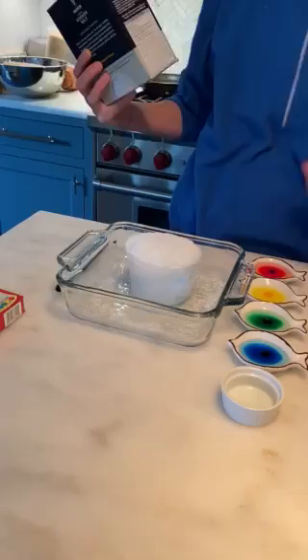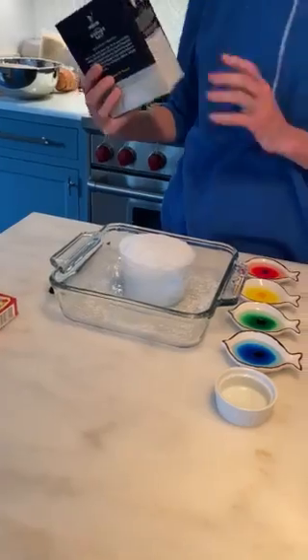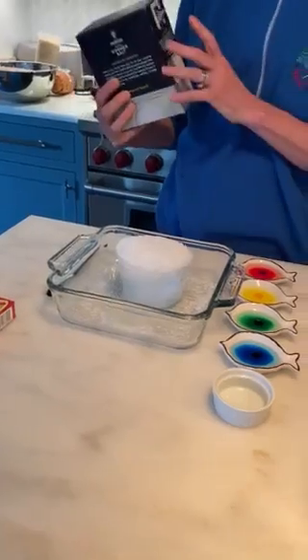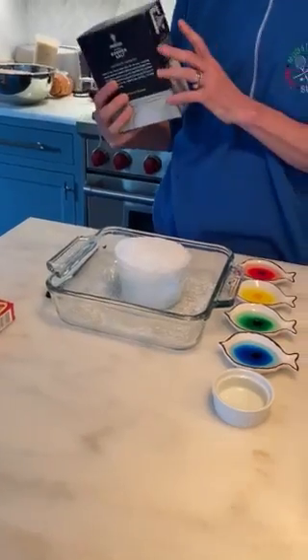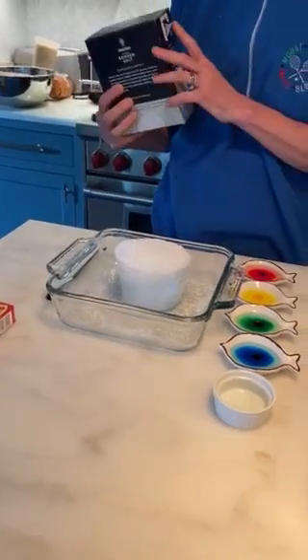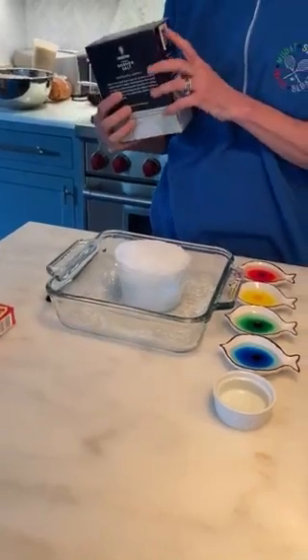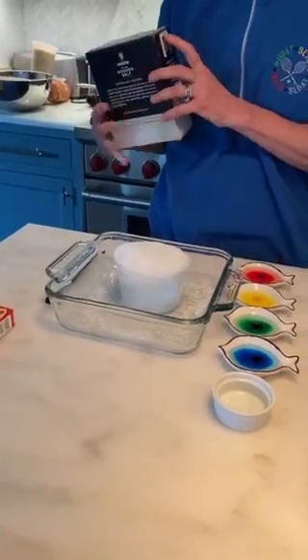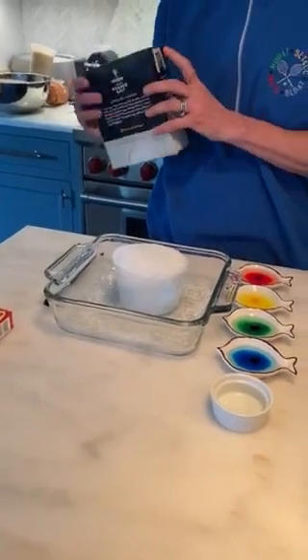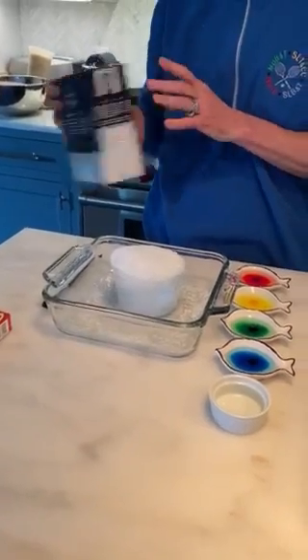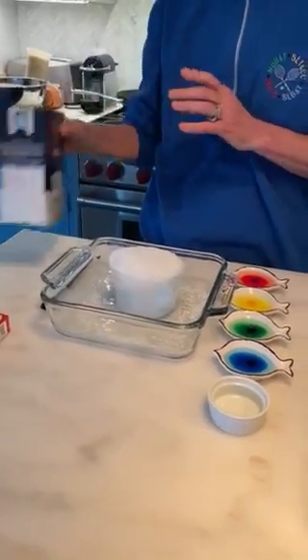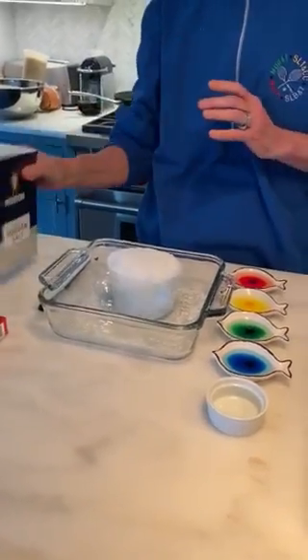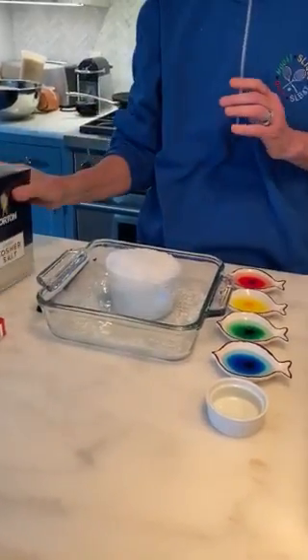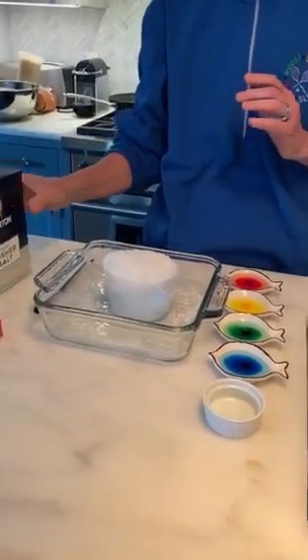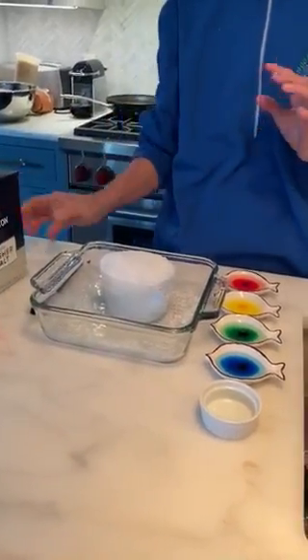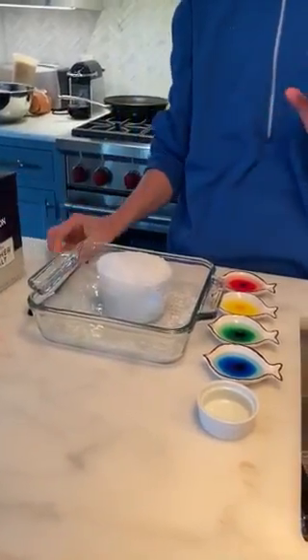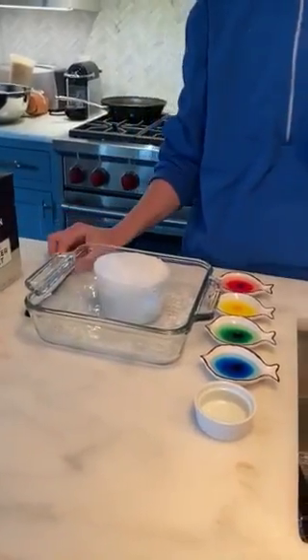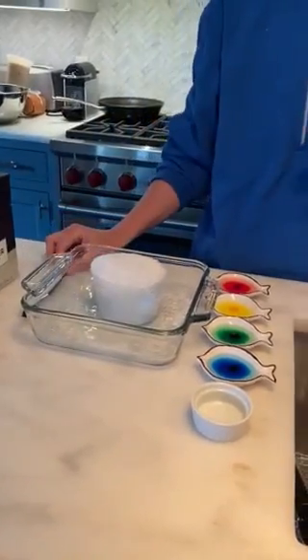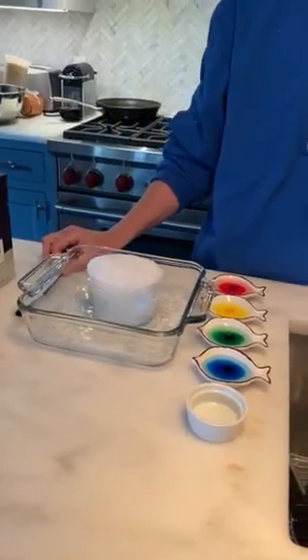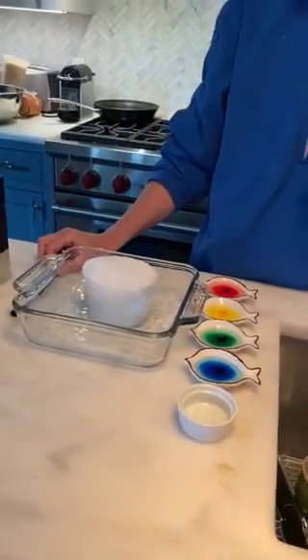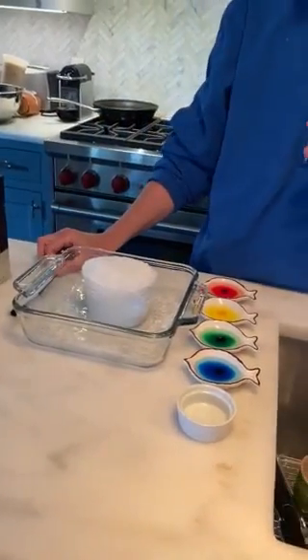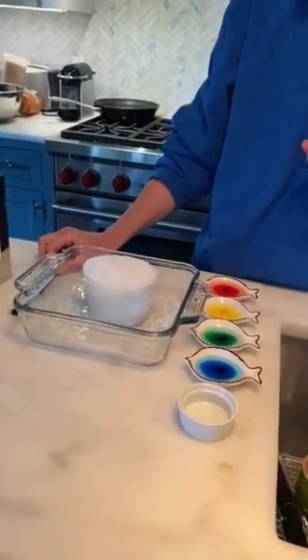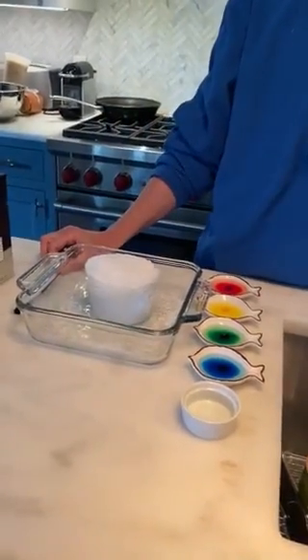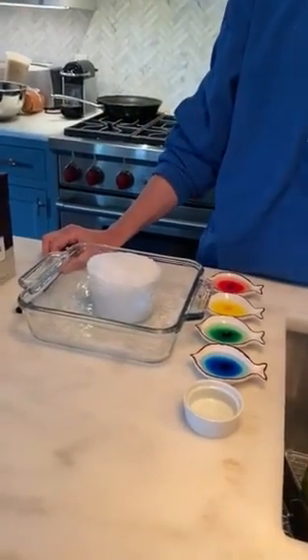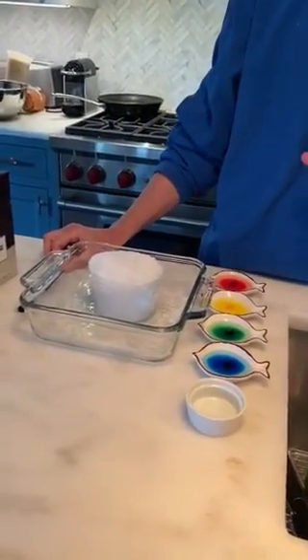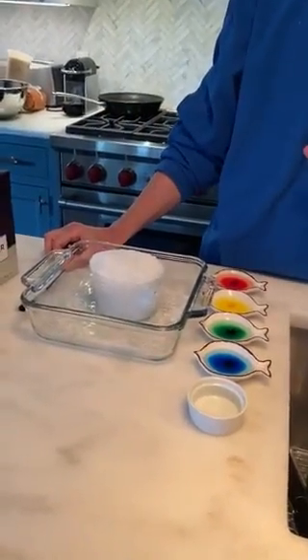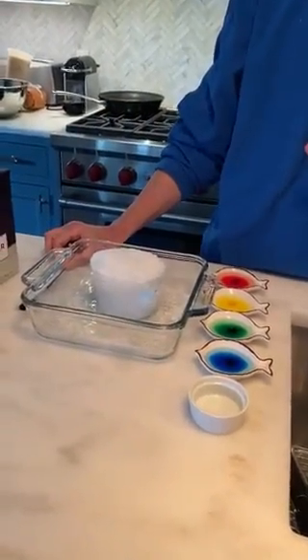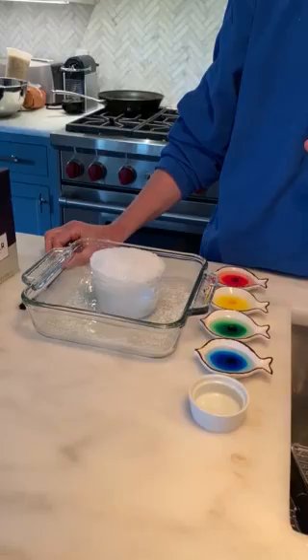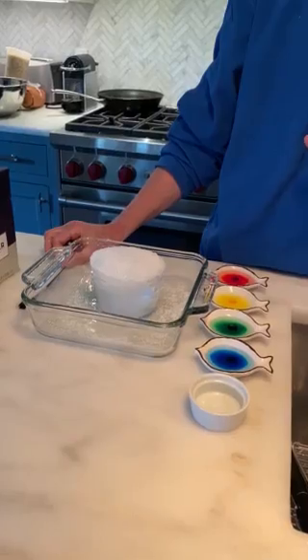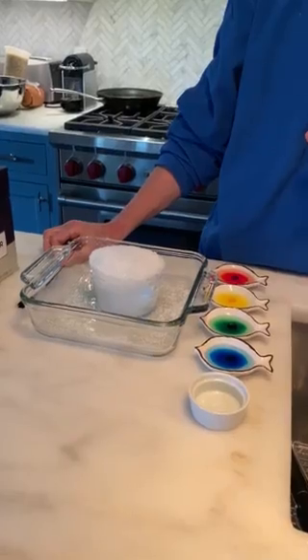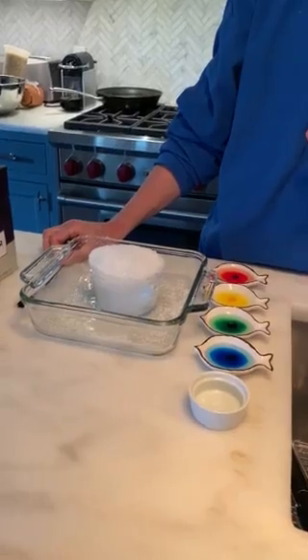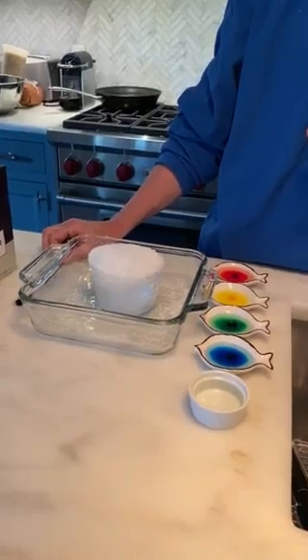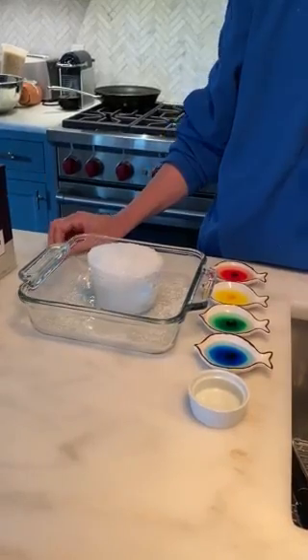And now I can hear — which you probably can't hear through the video, but you'll hear when you do it at home — some cracking and popping.